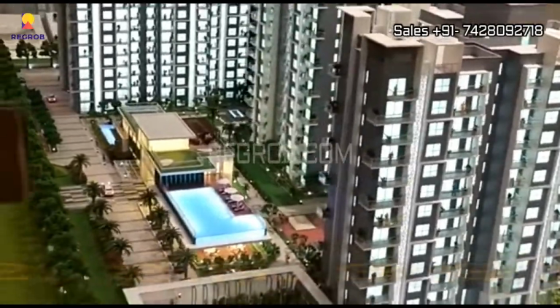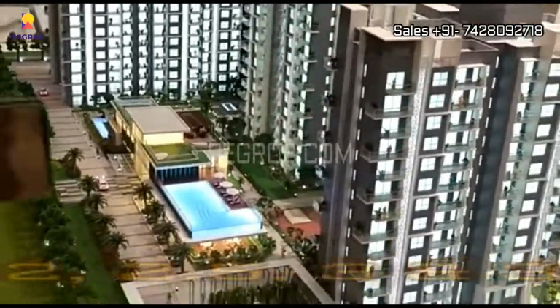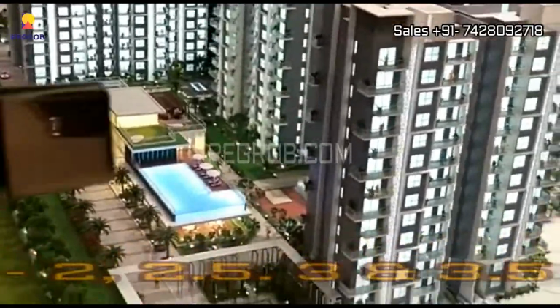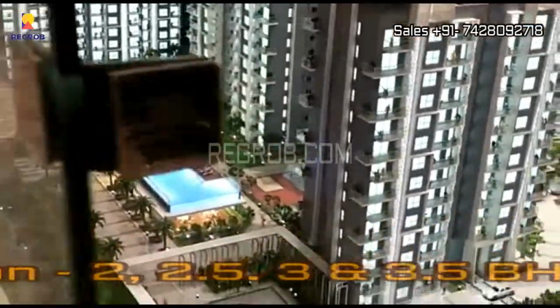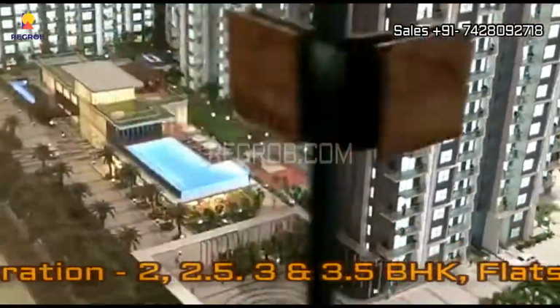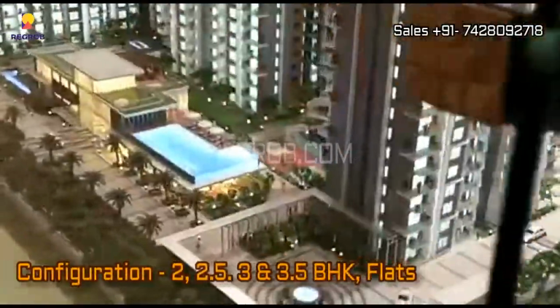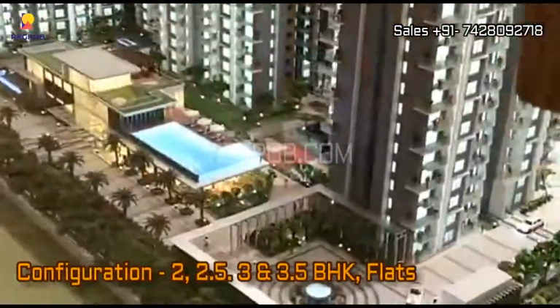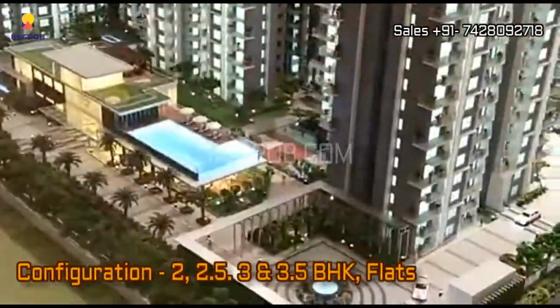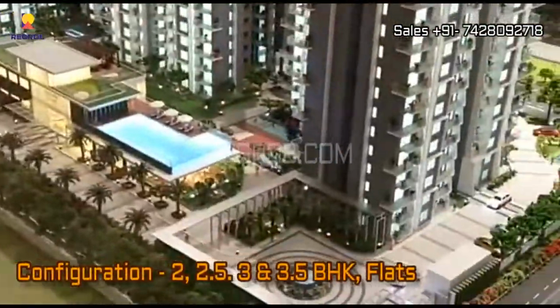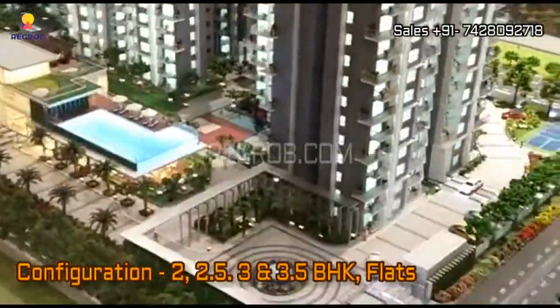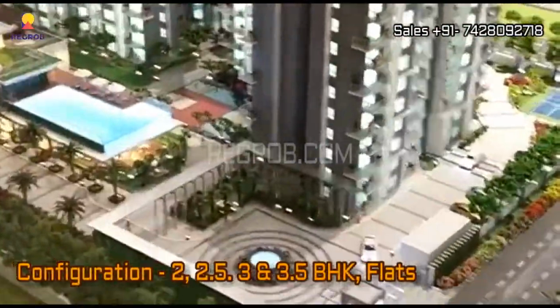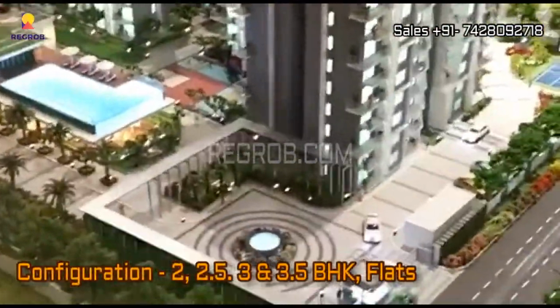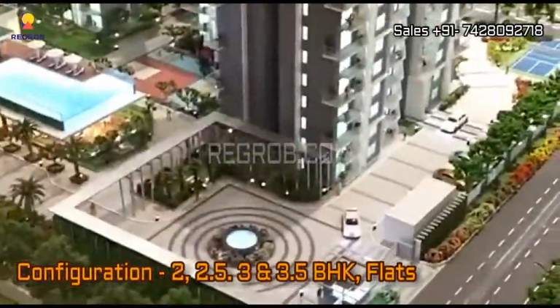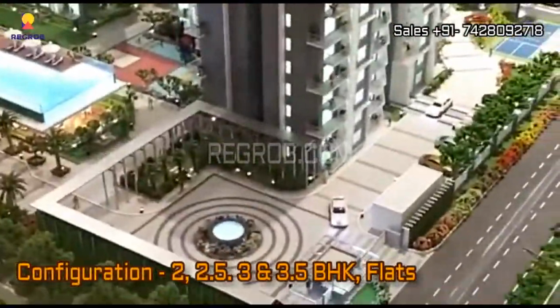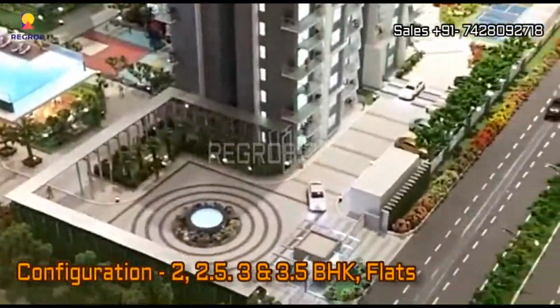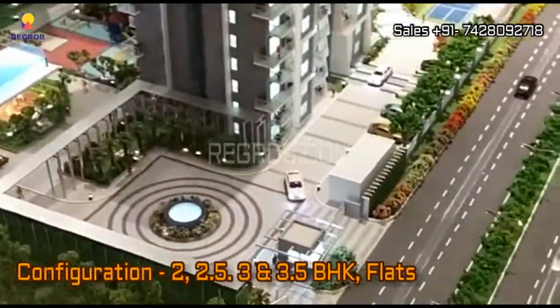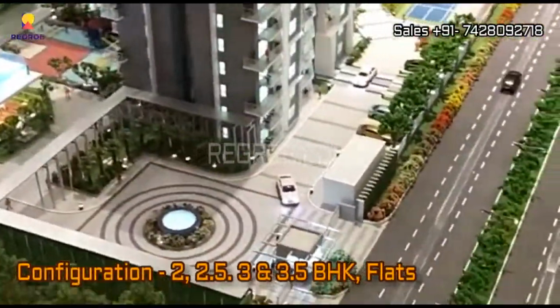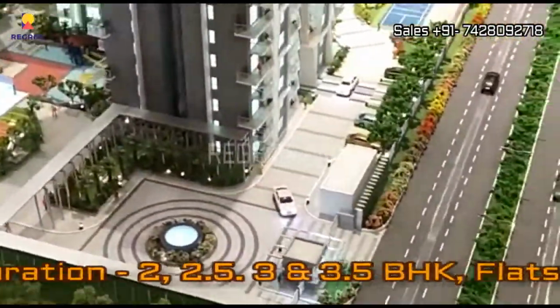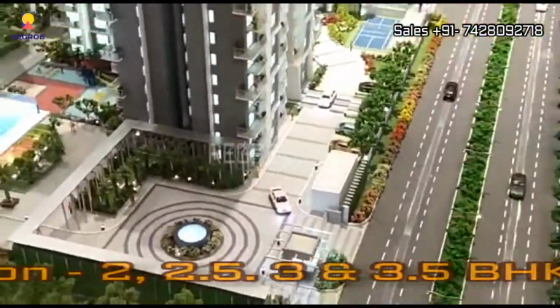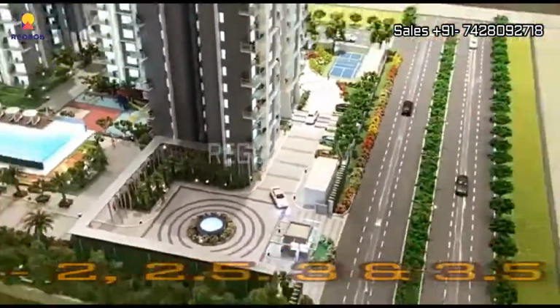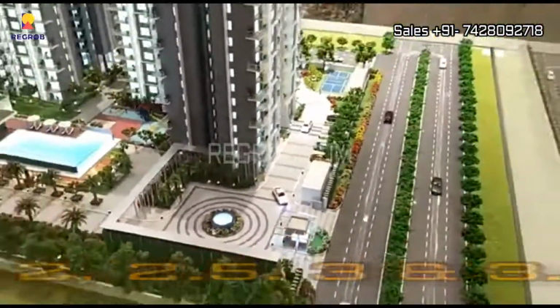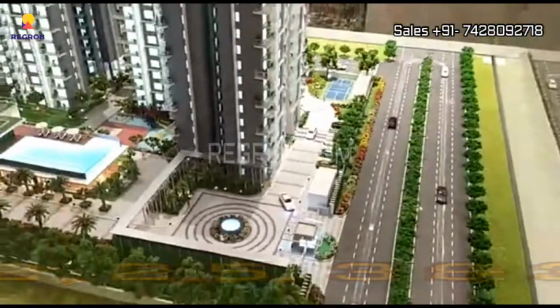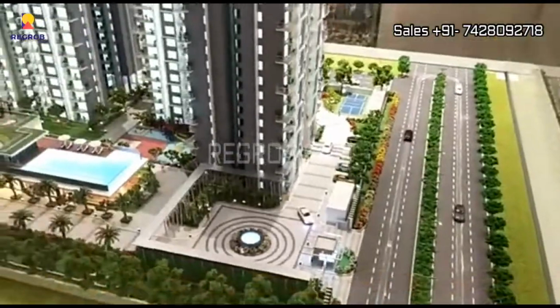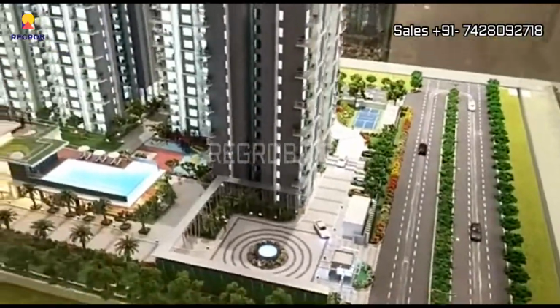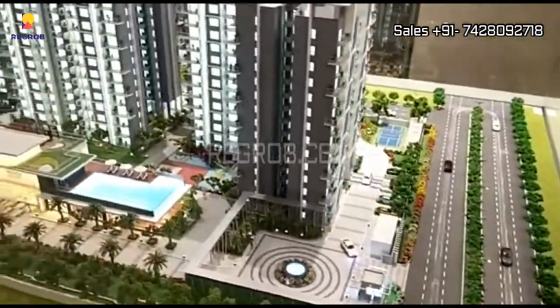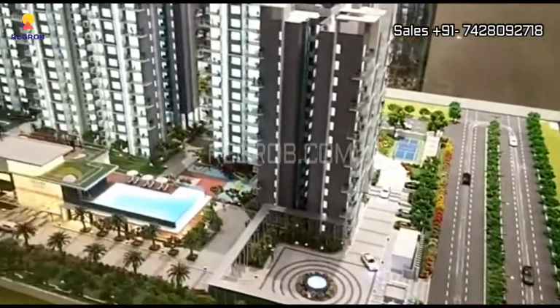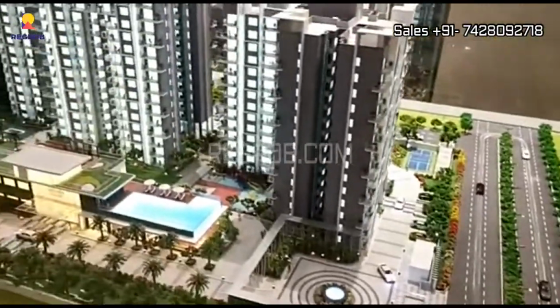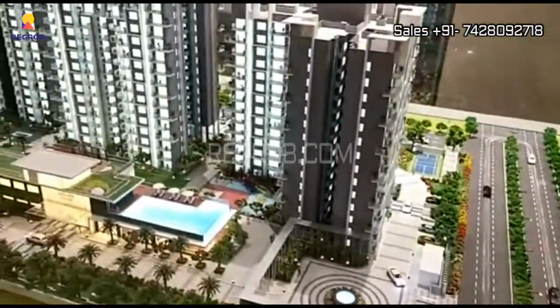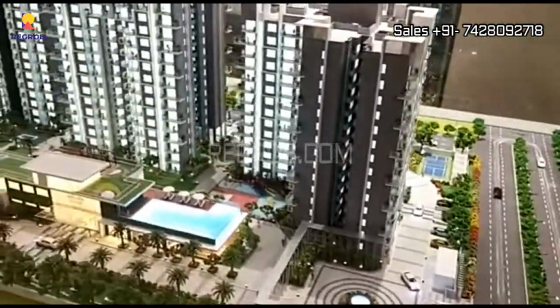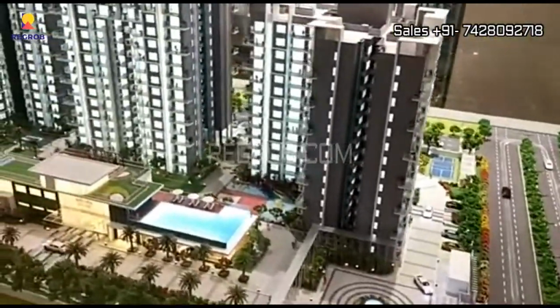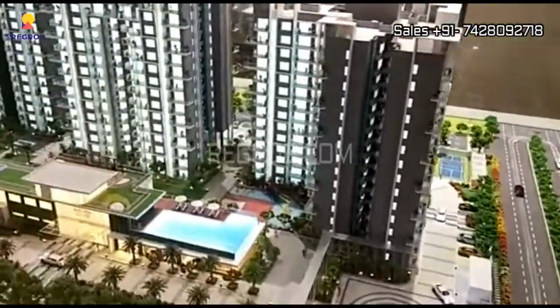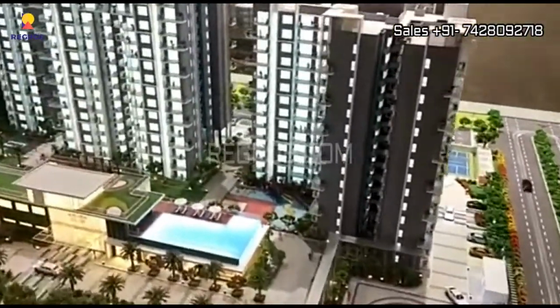If we talk about the configuration, the project offers 2, 2.5, 3, and 3.5 BHK flats.